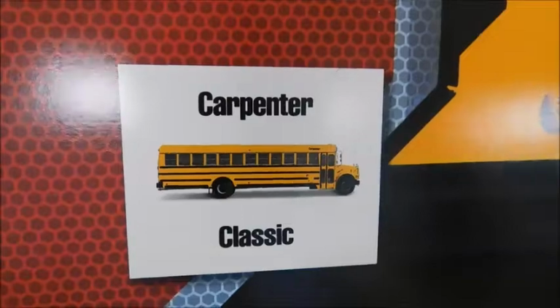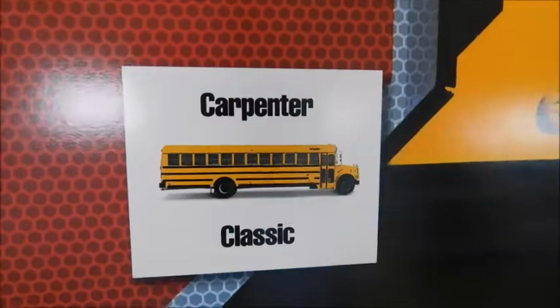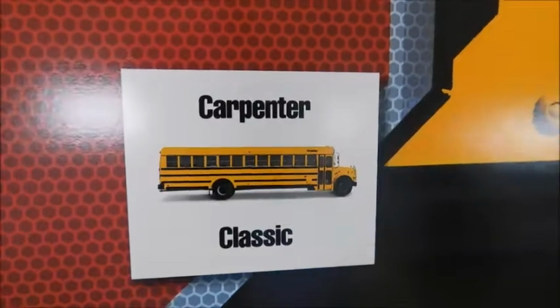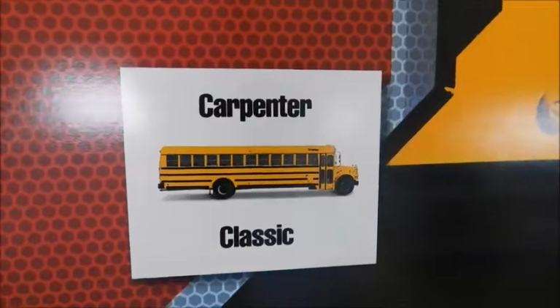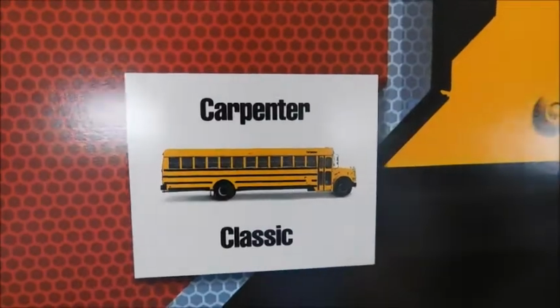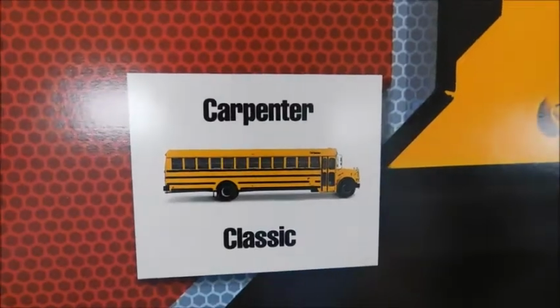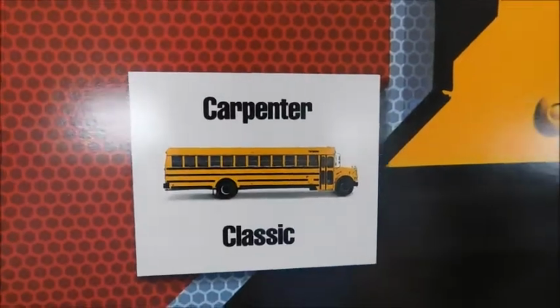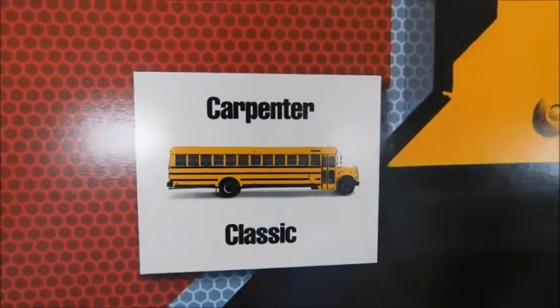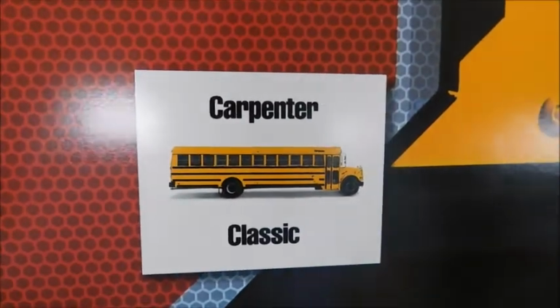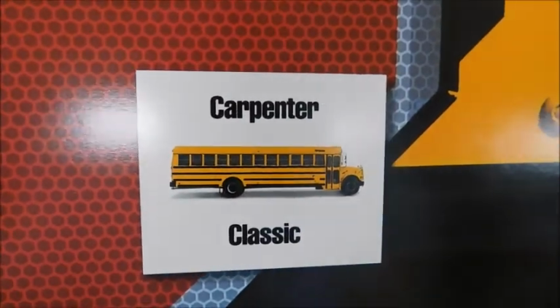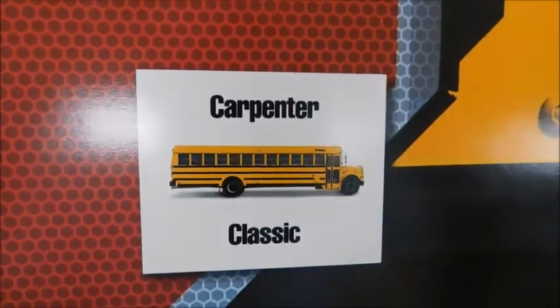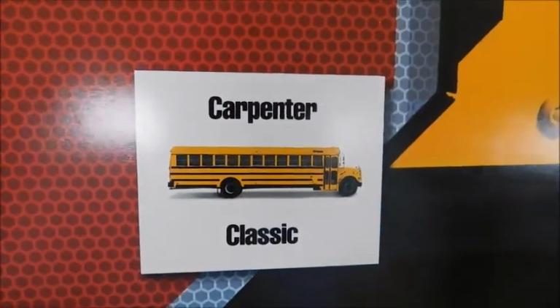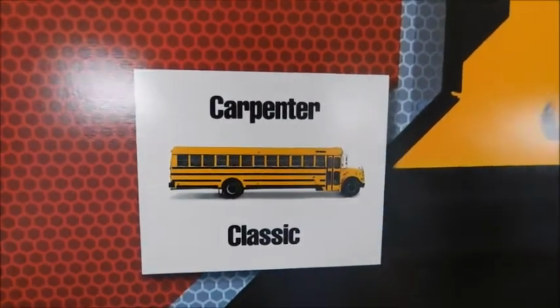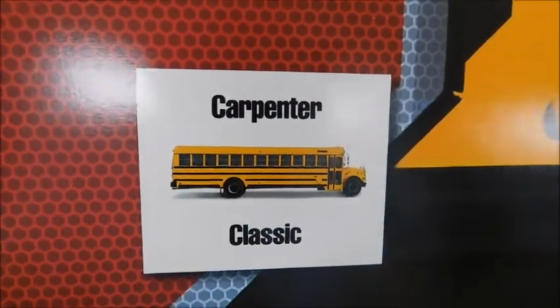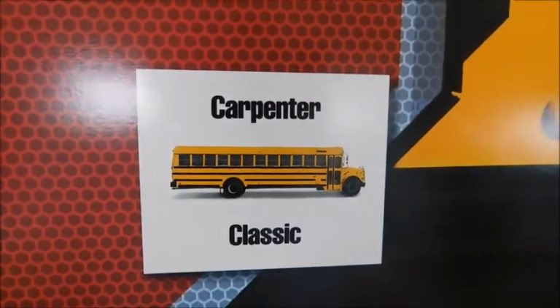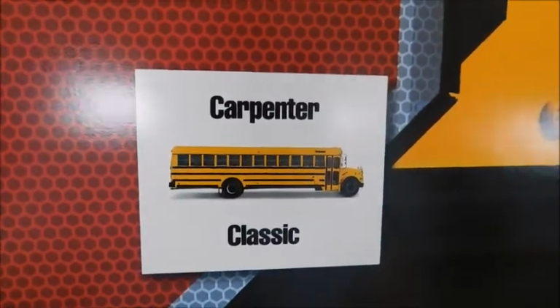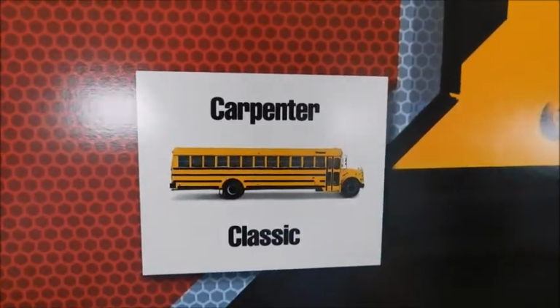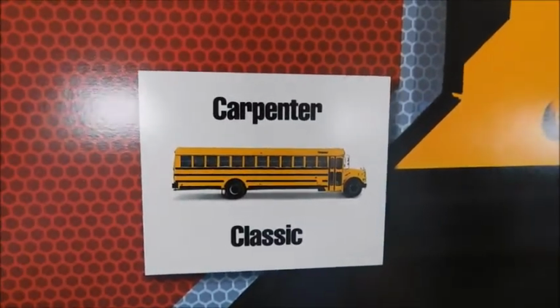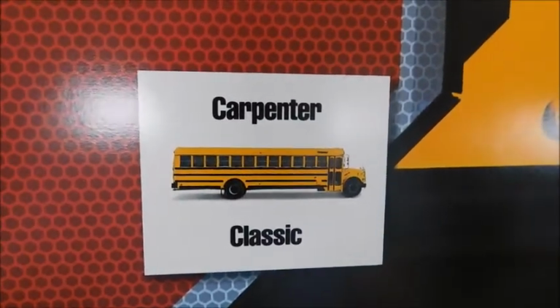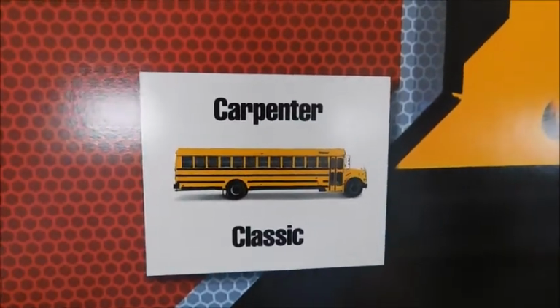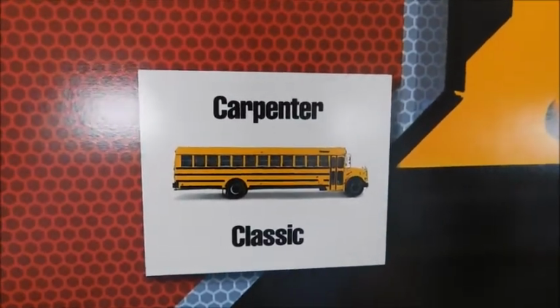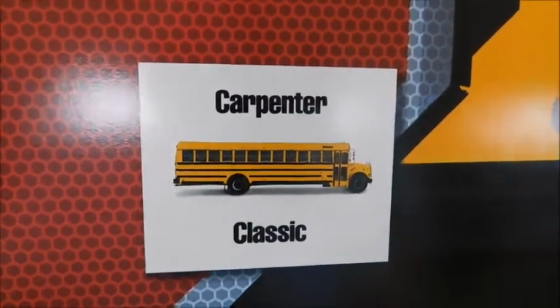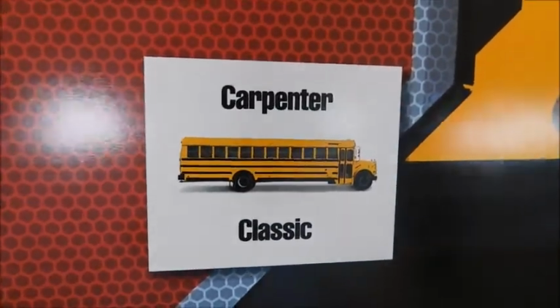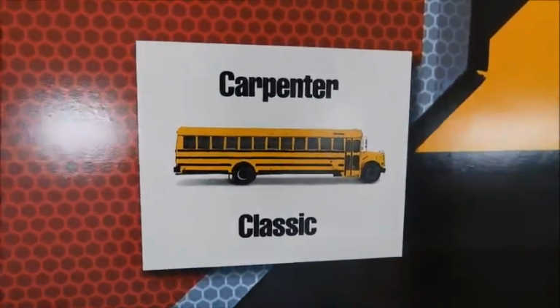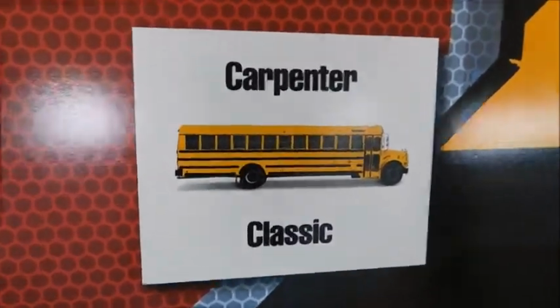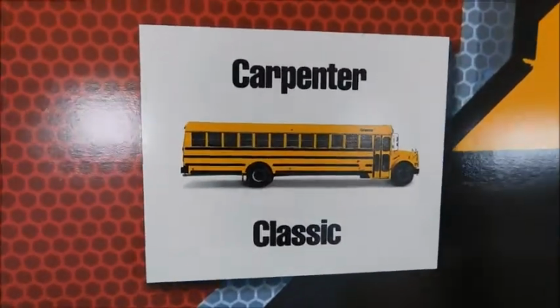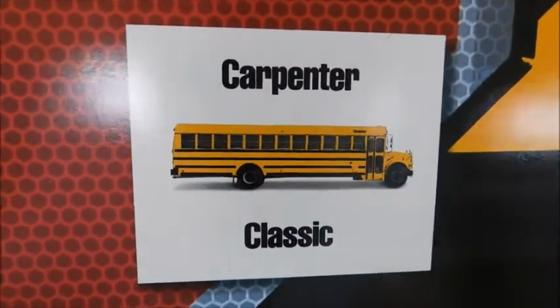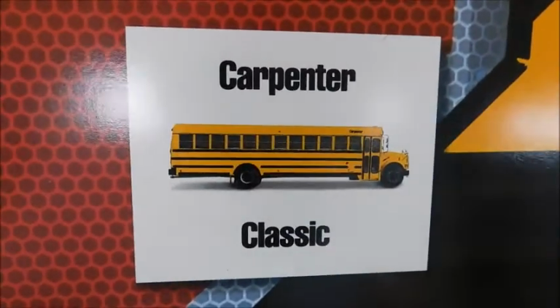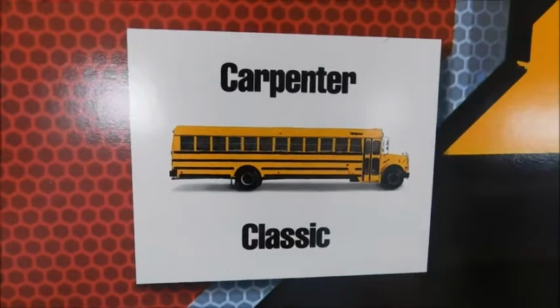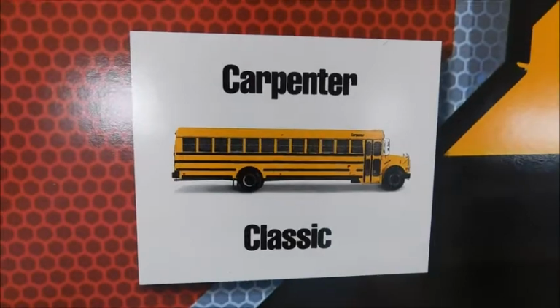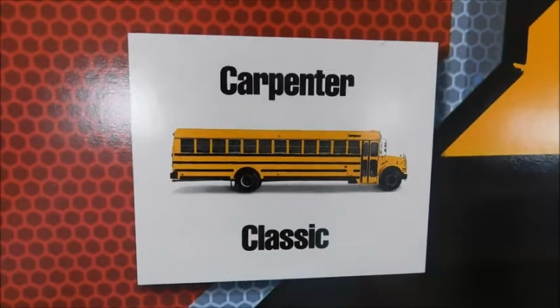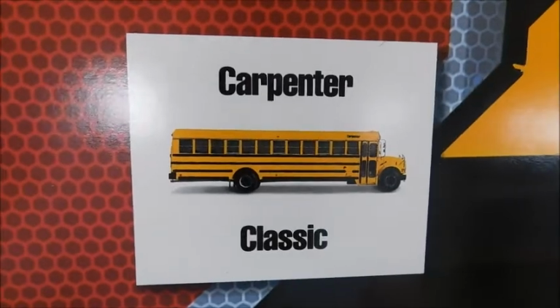Hey guys, what's up? So today we've got a sales brochure review. This one is for the Carpenter Classic.